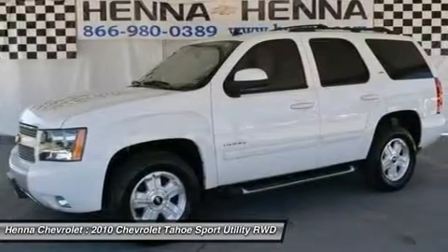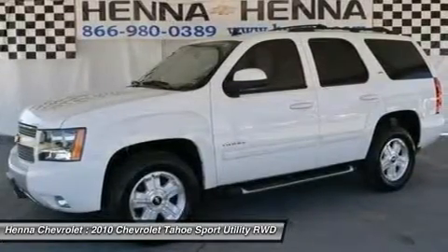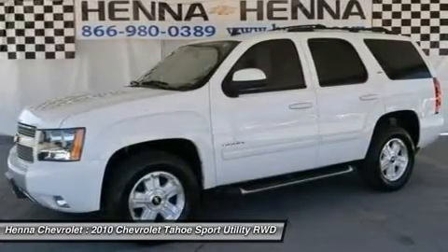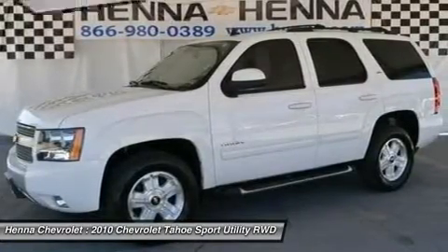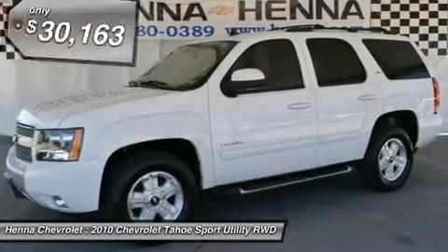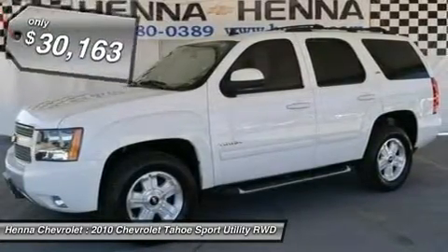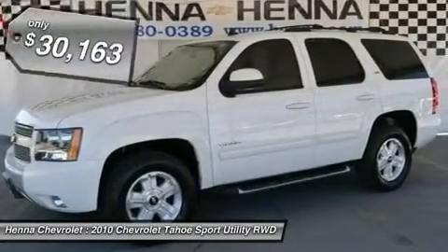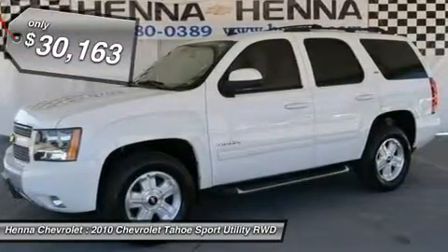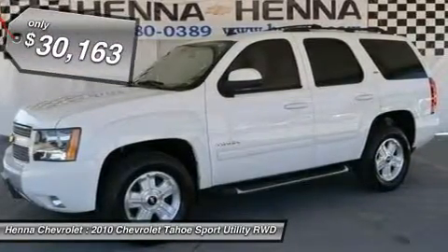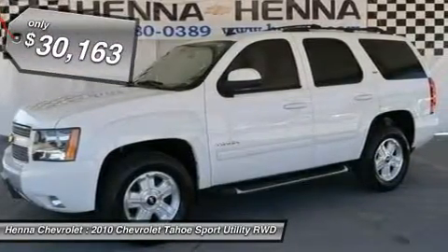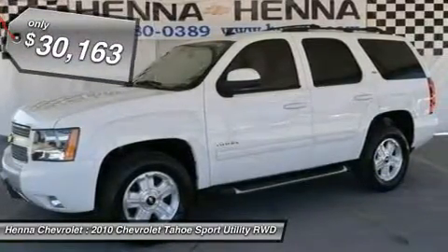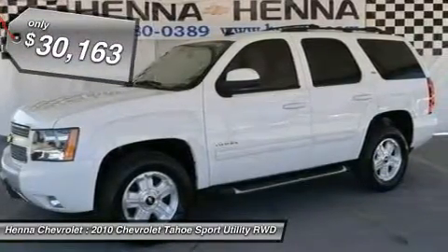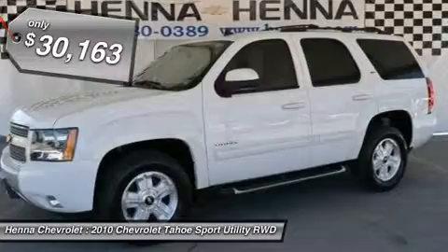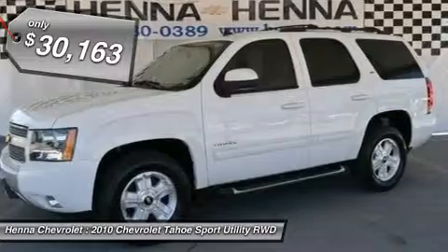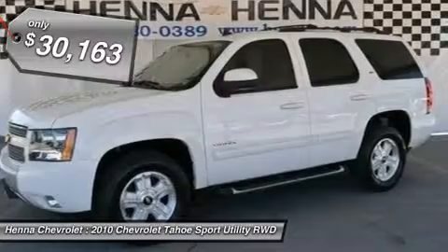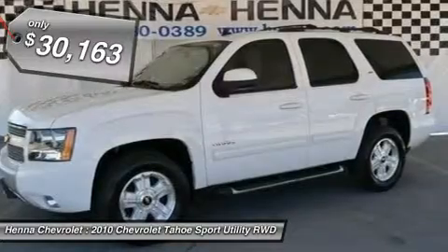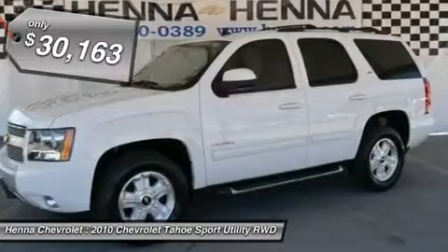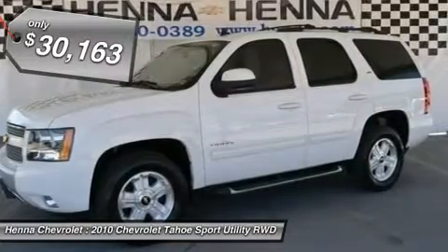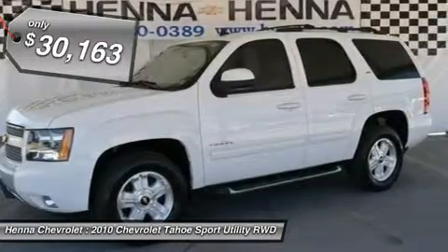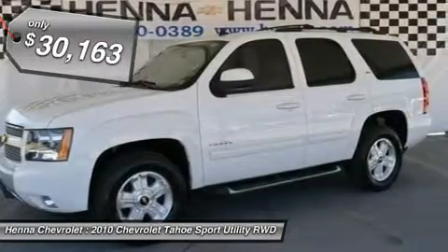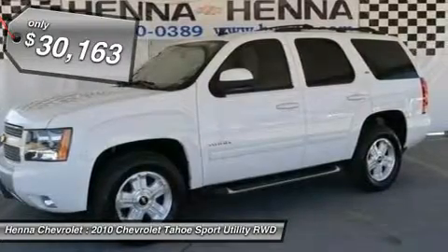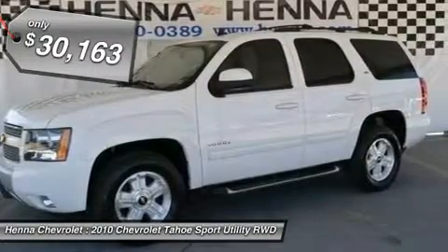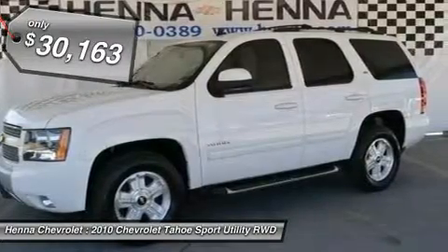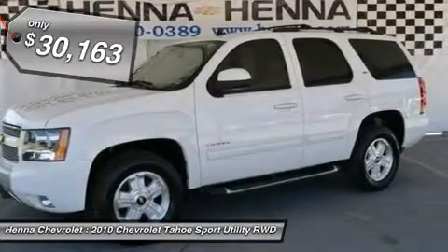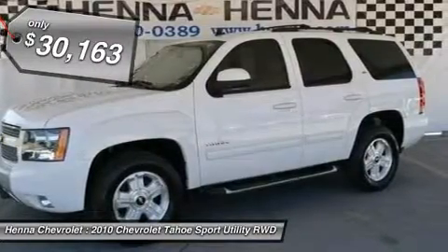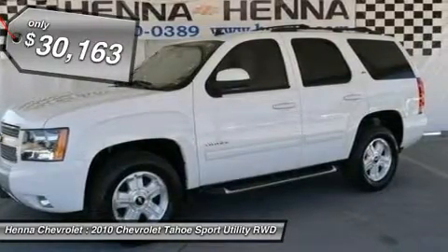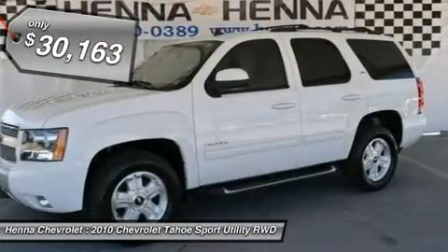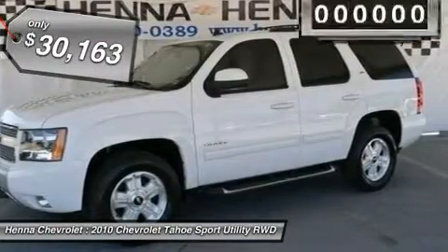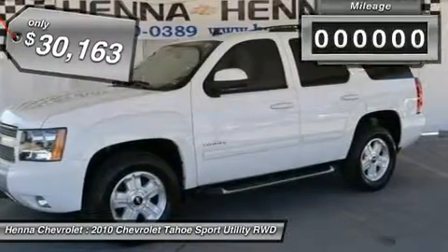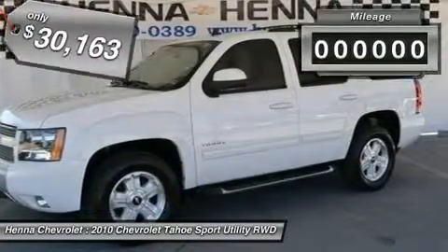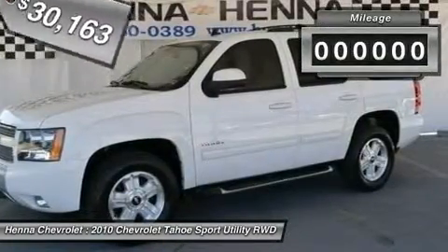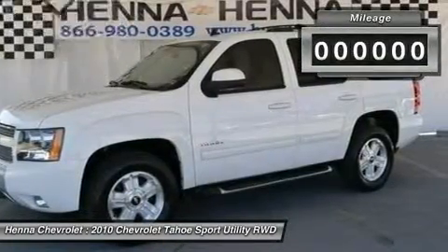Aluminum wheels, tires — front all season tires, rear all season tires, conventional spare tire.